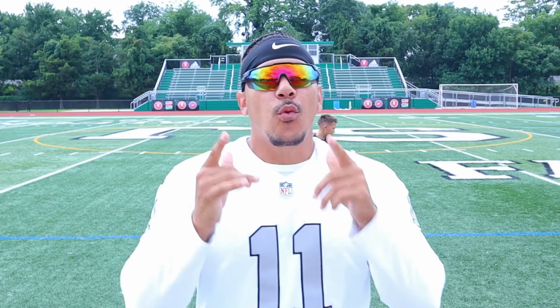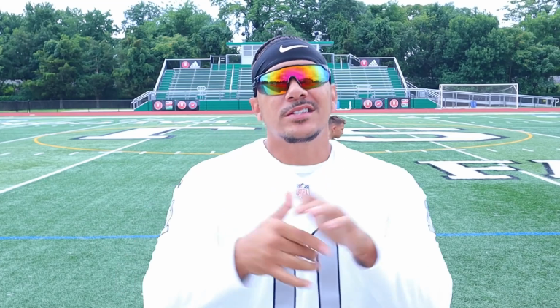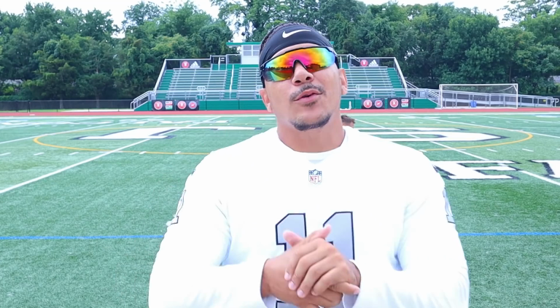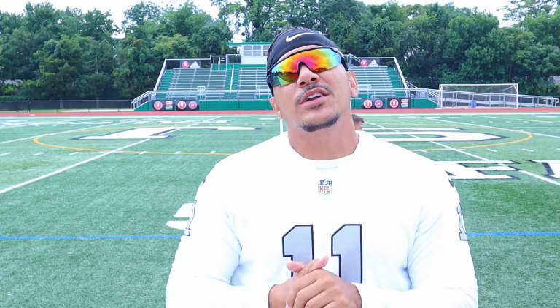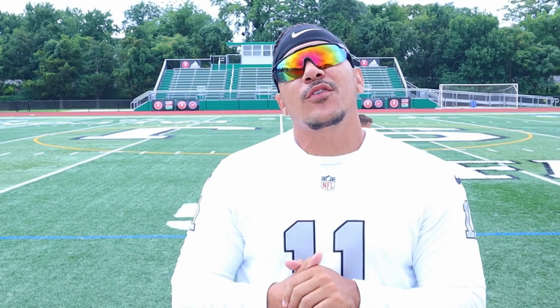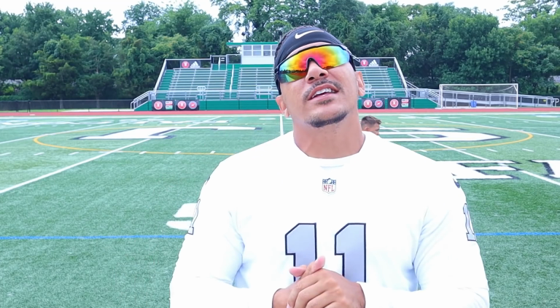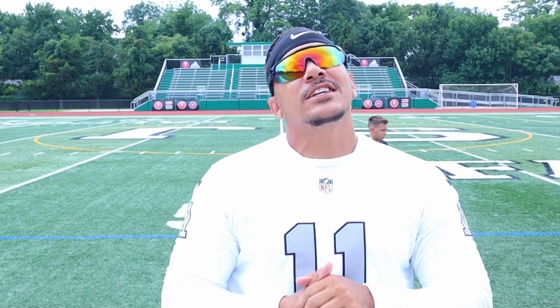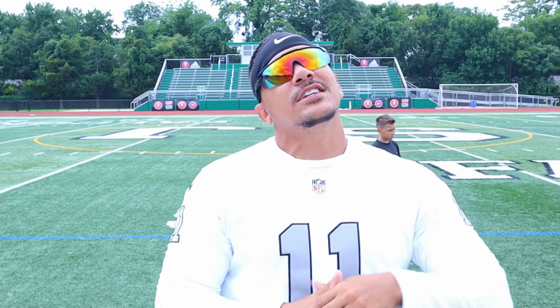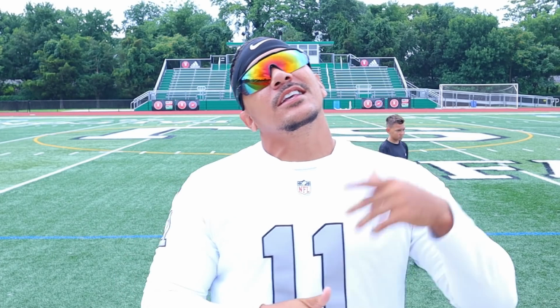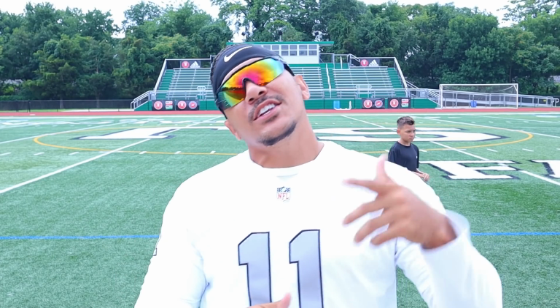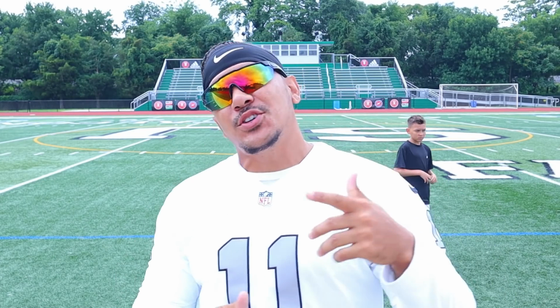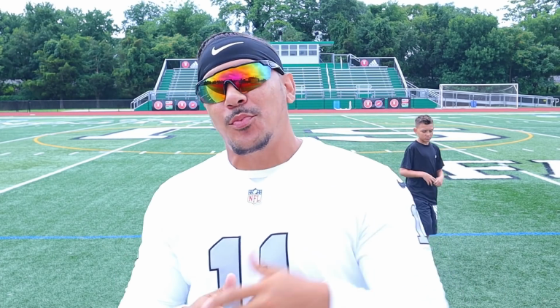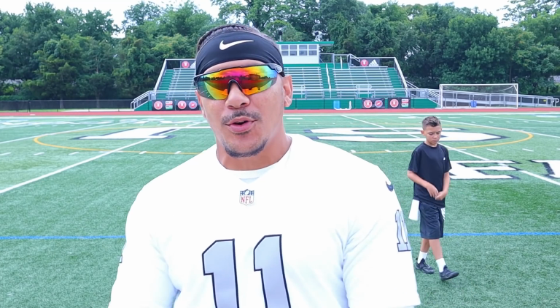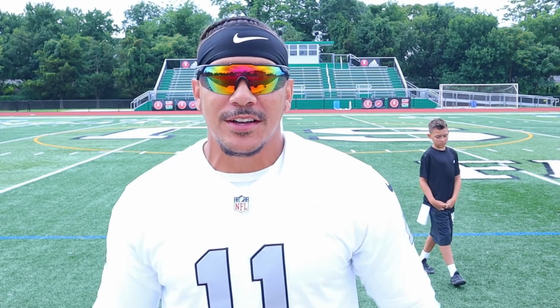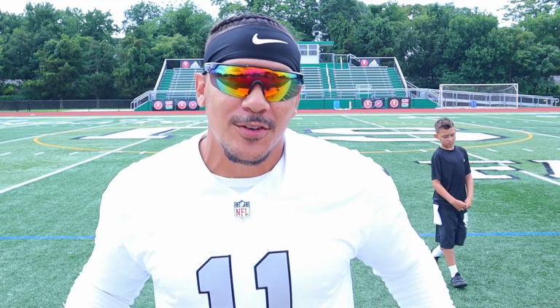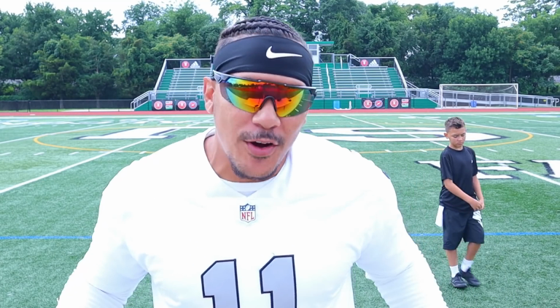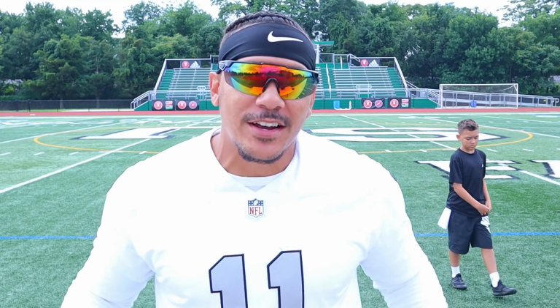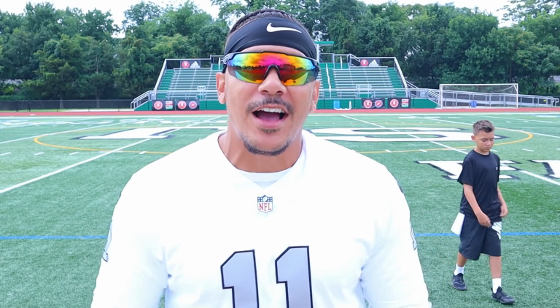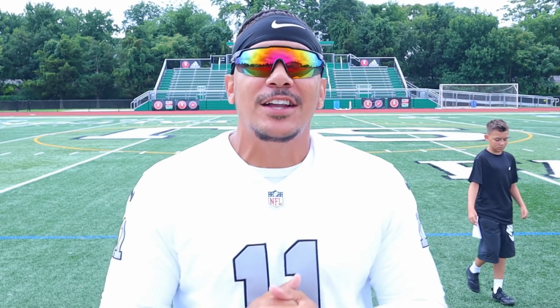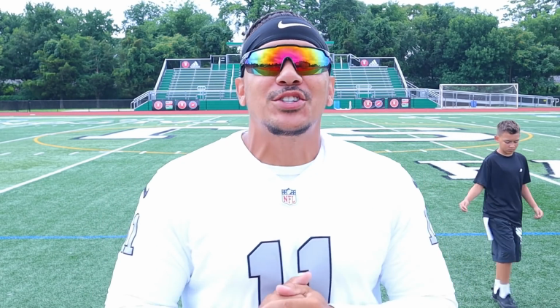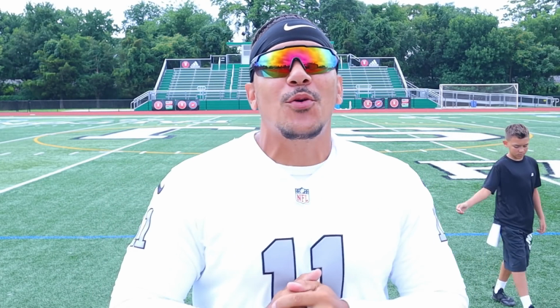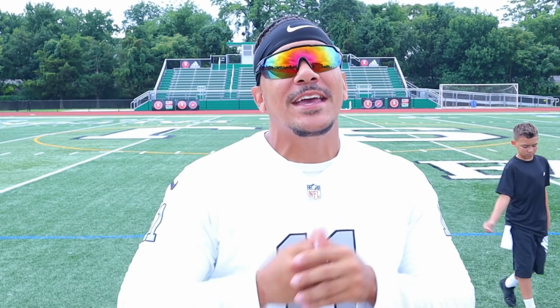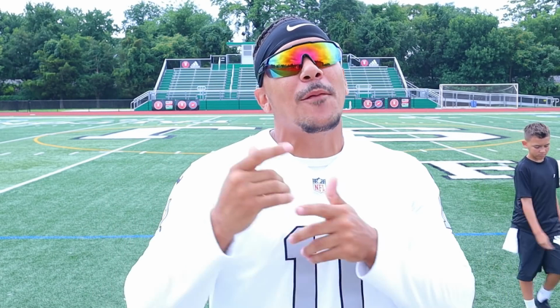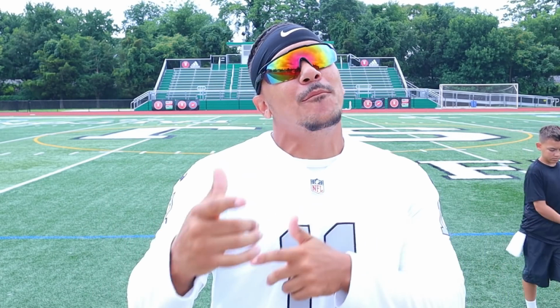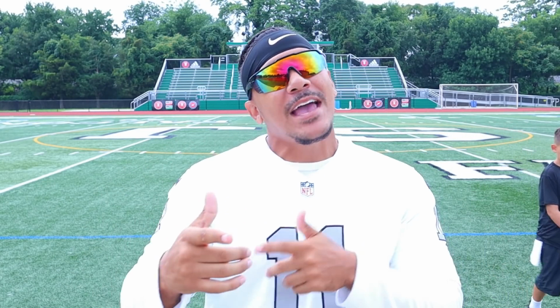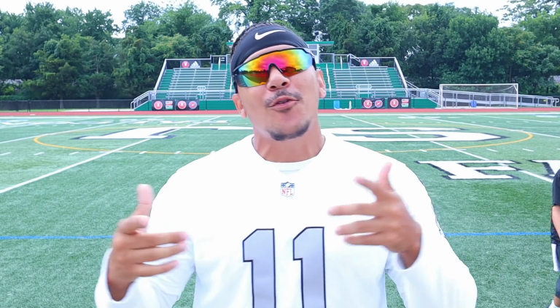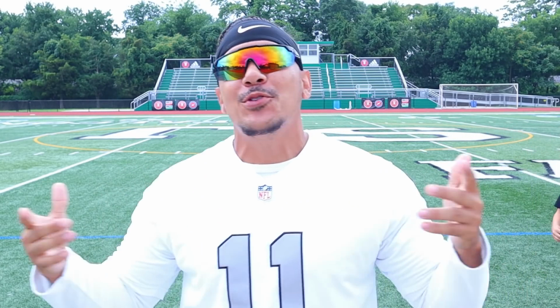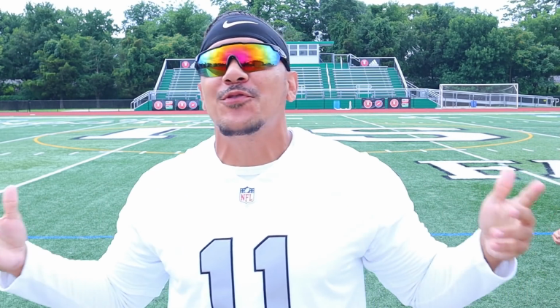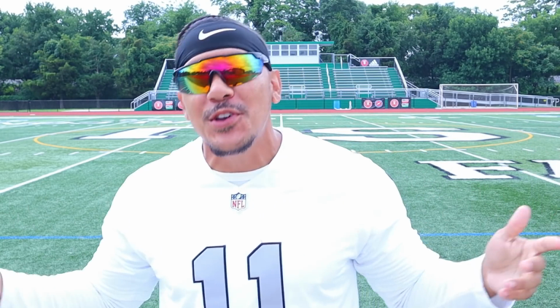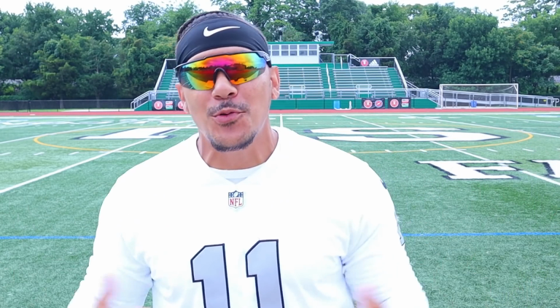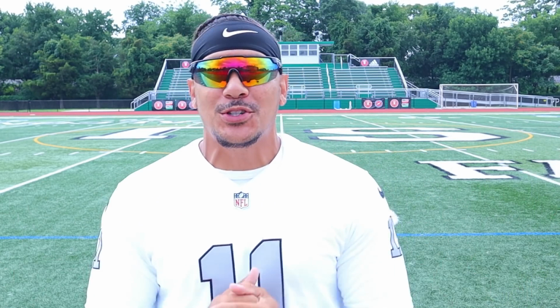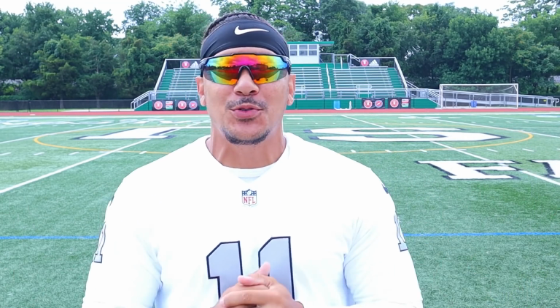What's up with it Raider Nation, it's your boy Raider Honcho, and I'm back on the field with you.